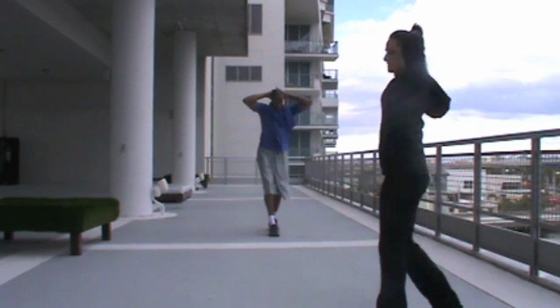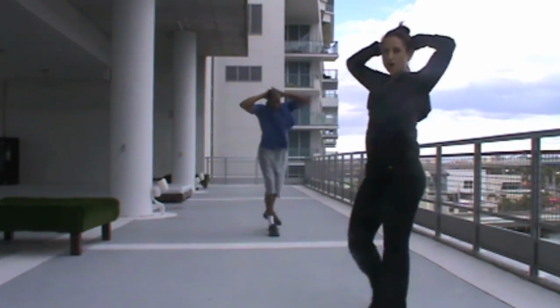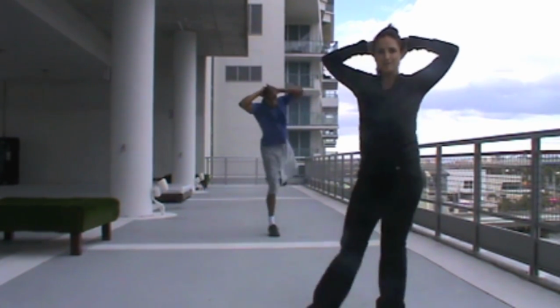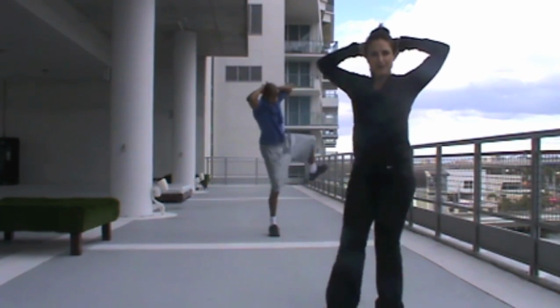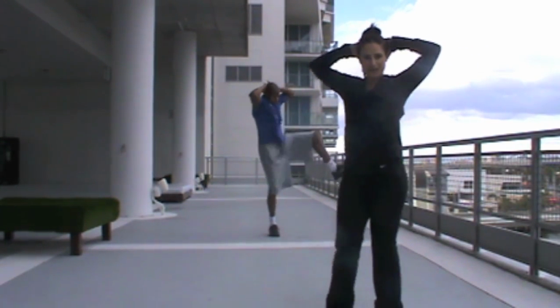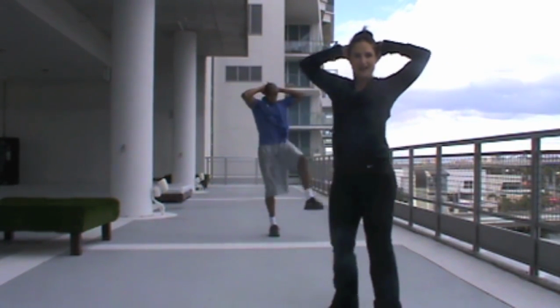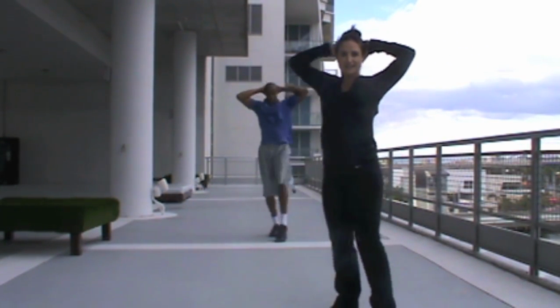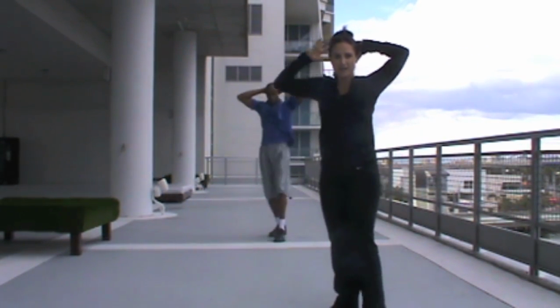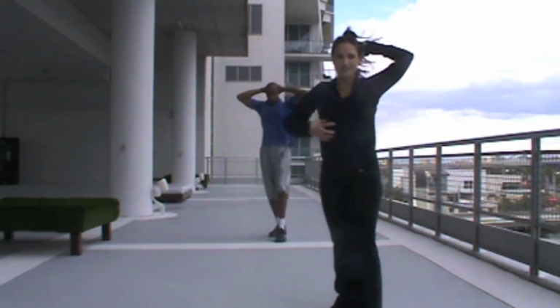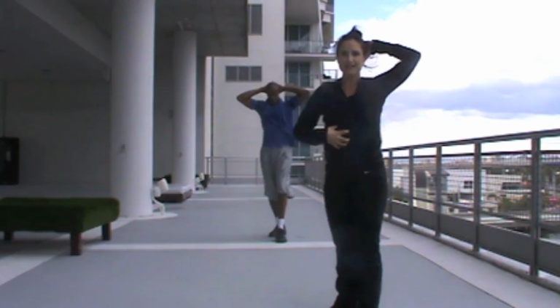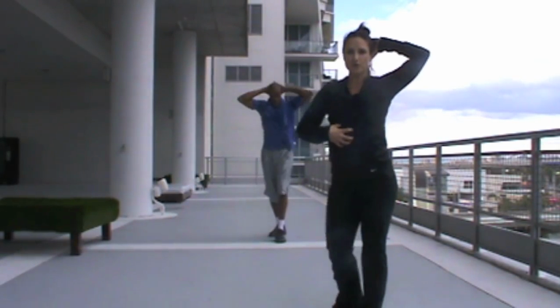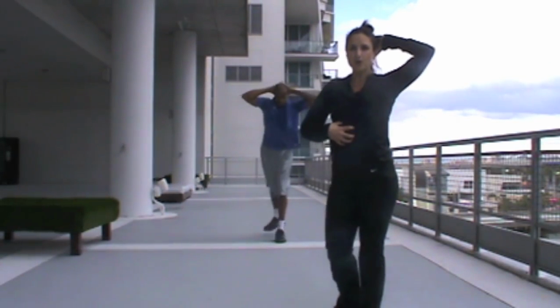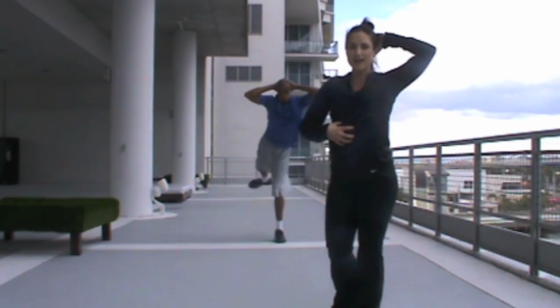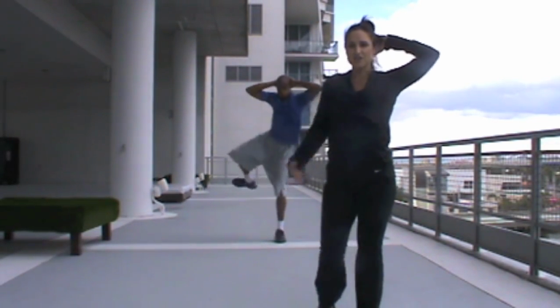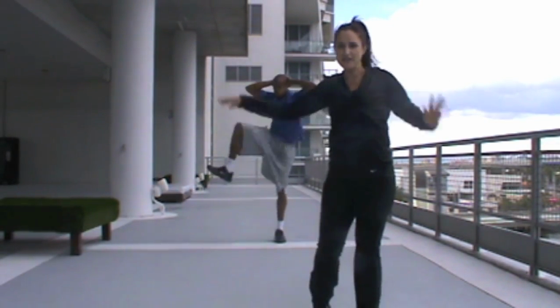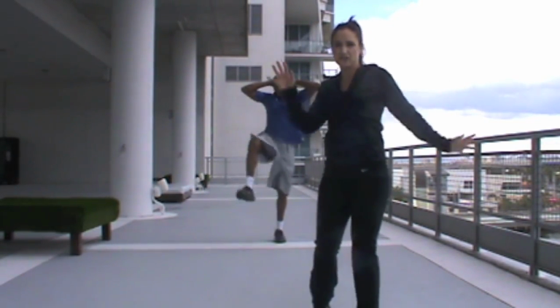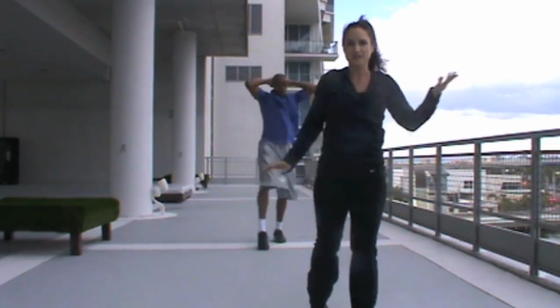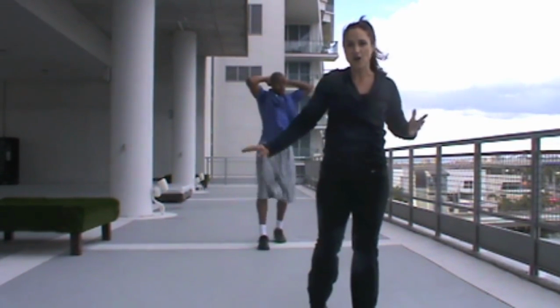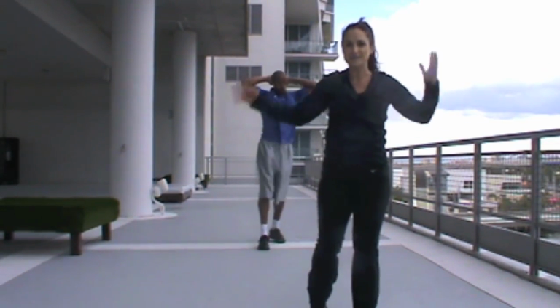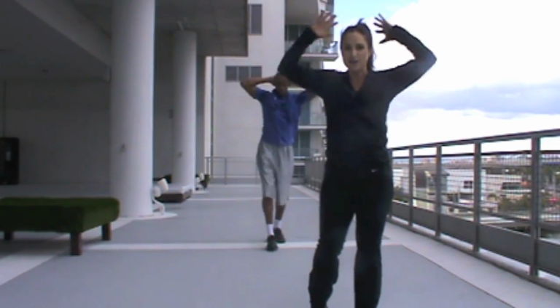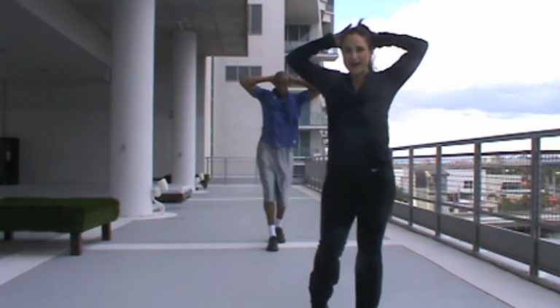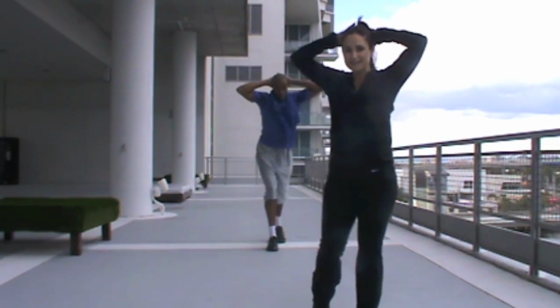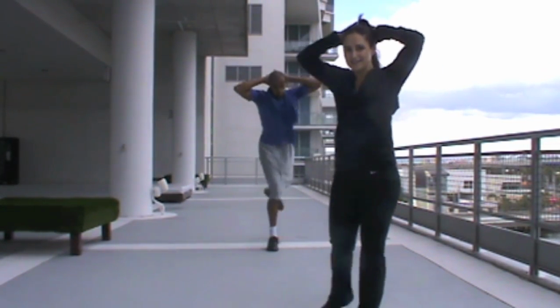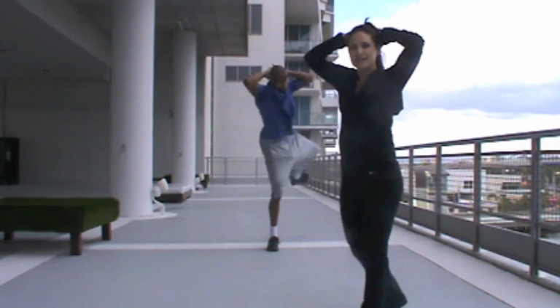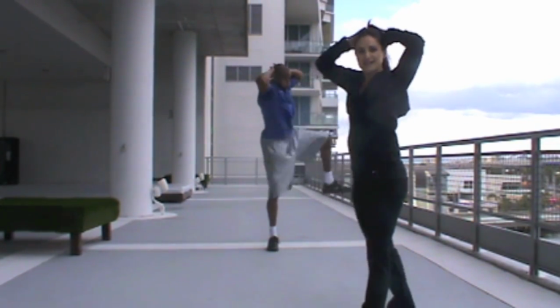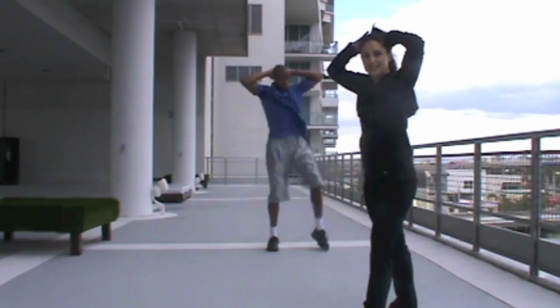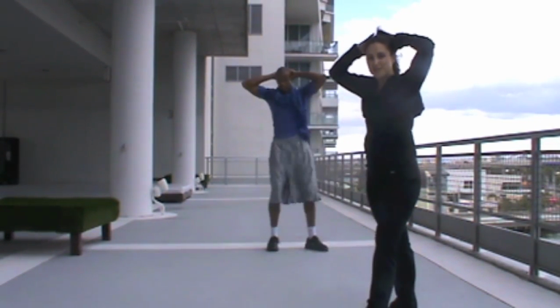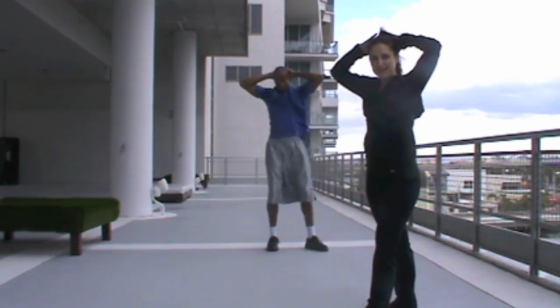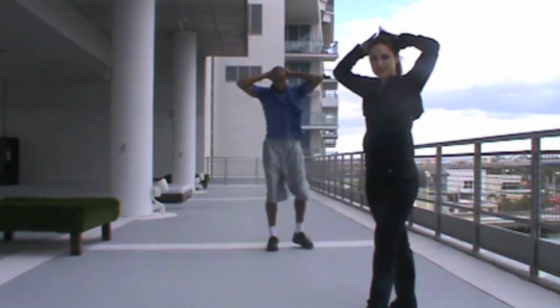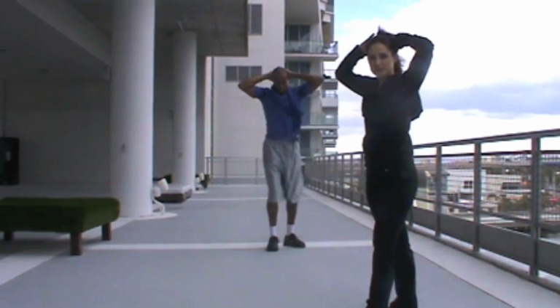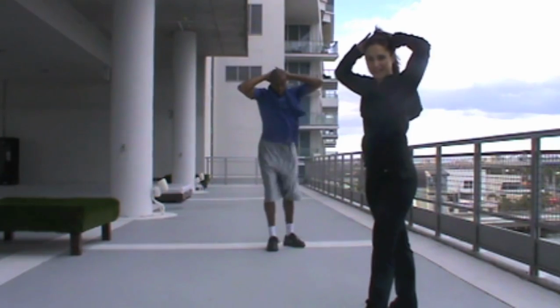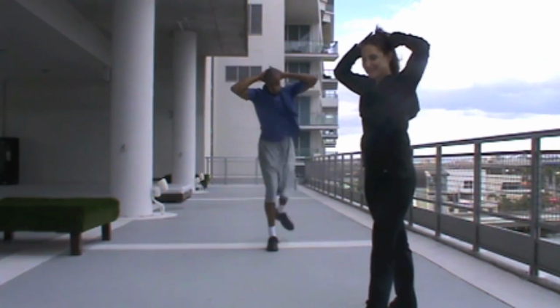Arms up over the head is going to help take more core action, rather than using the arms to help balance. Slide balance over here.